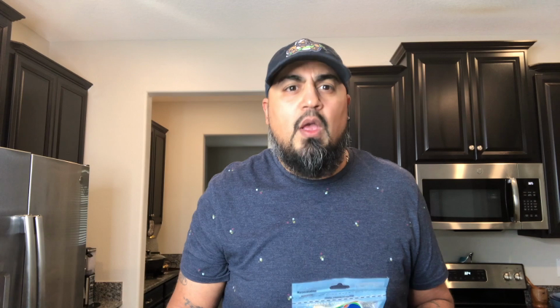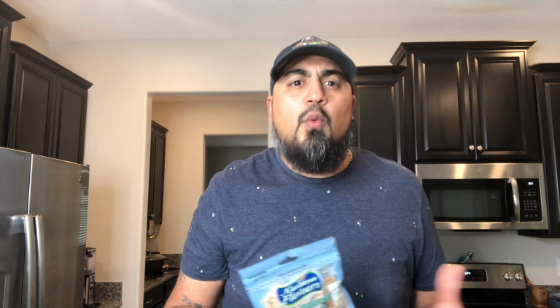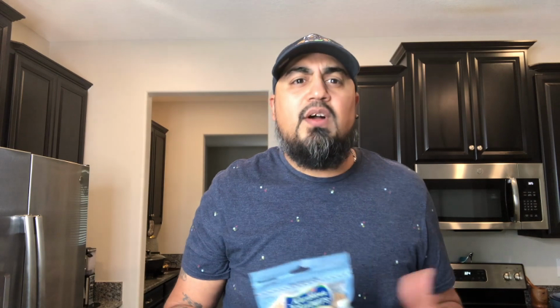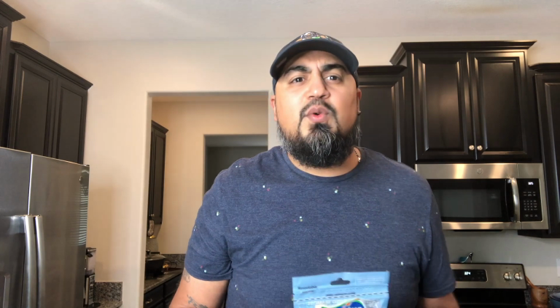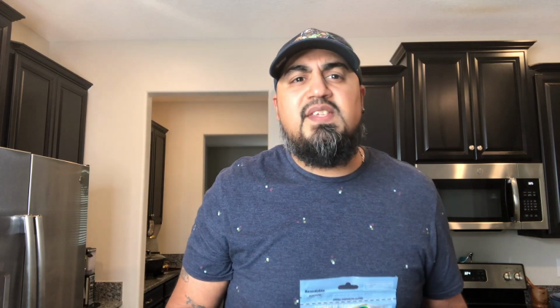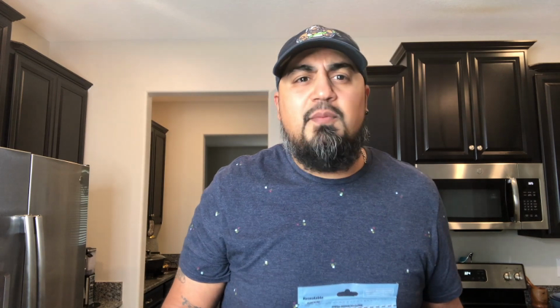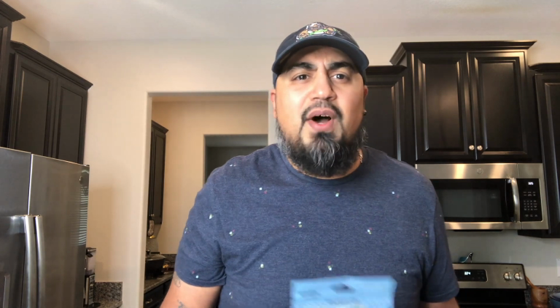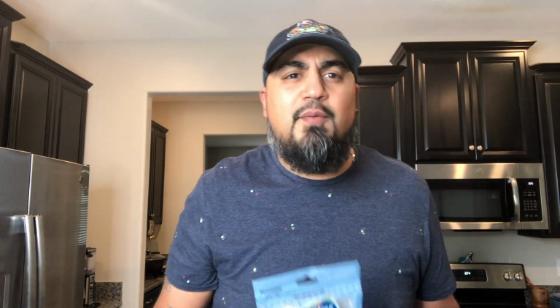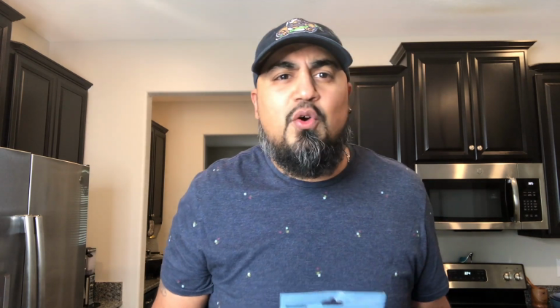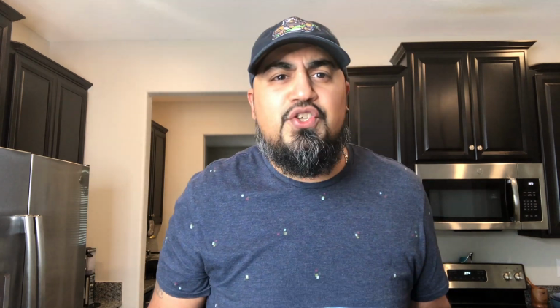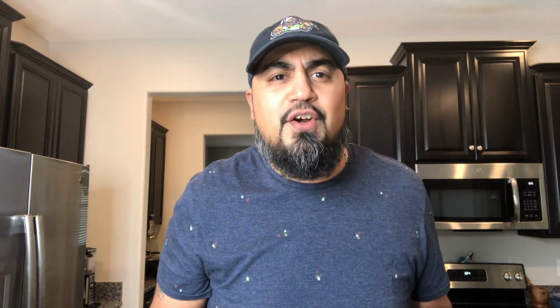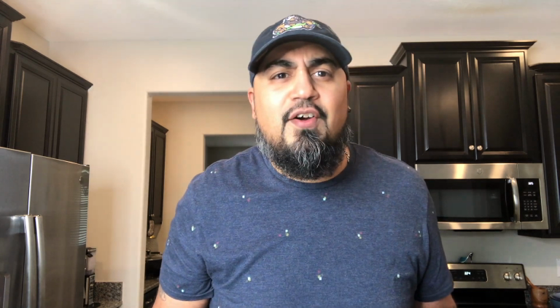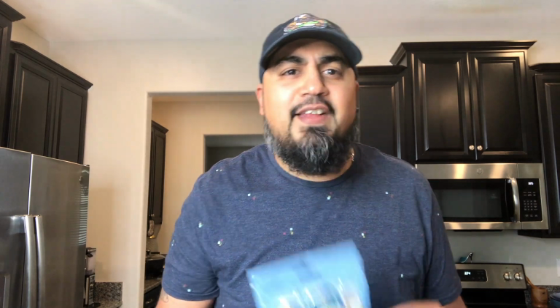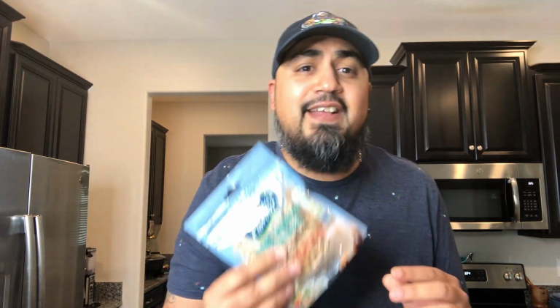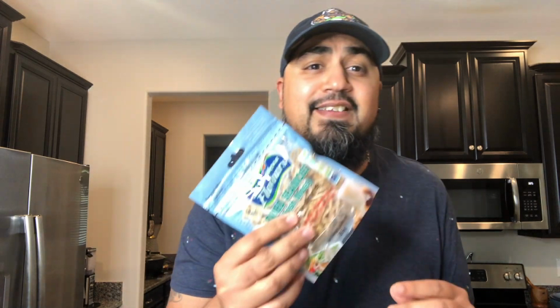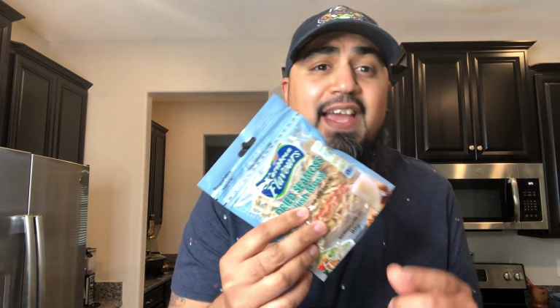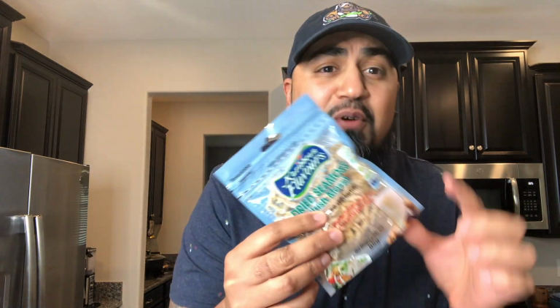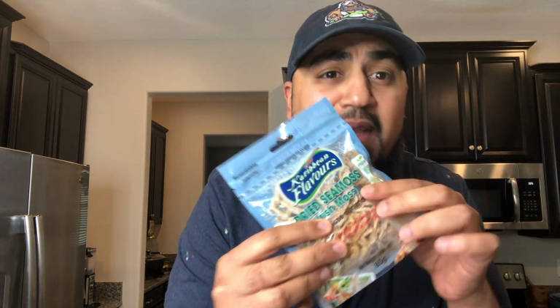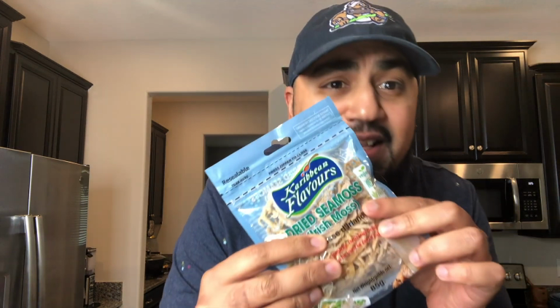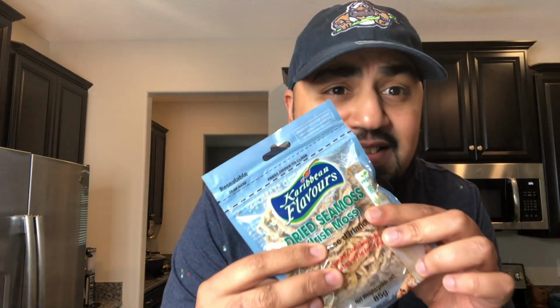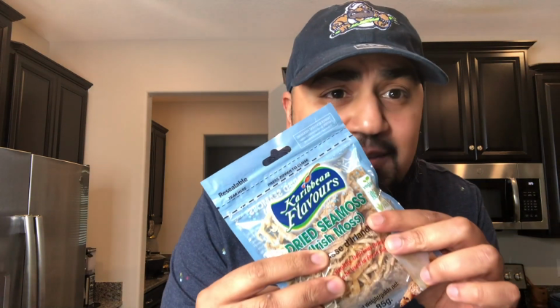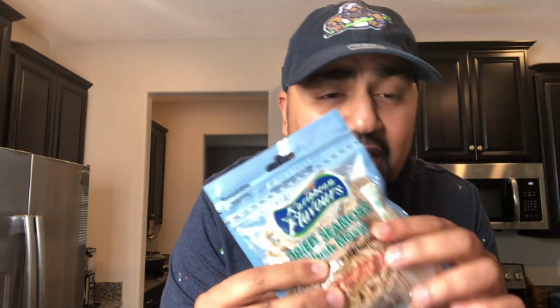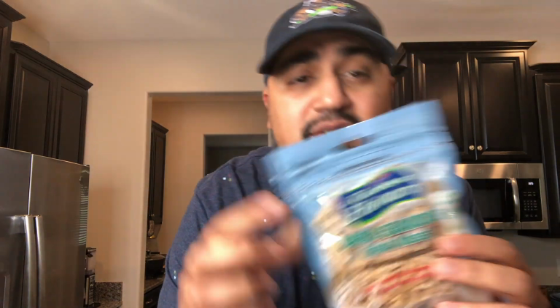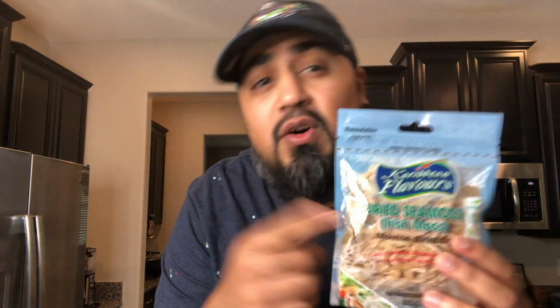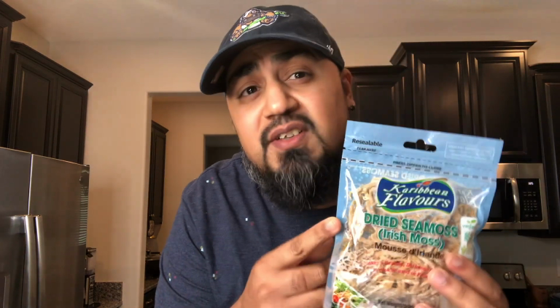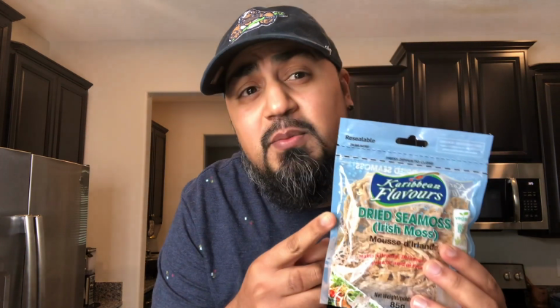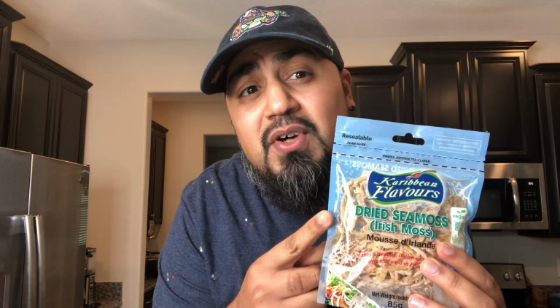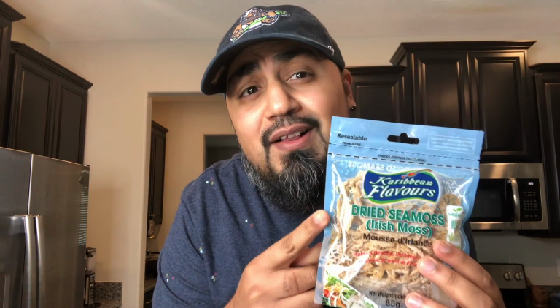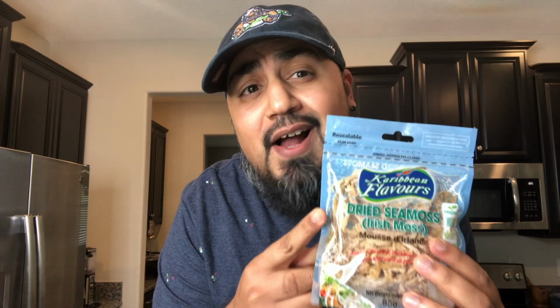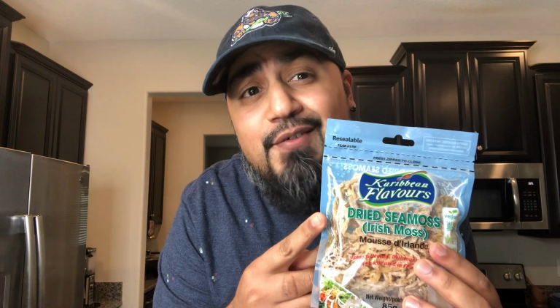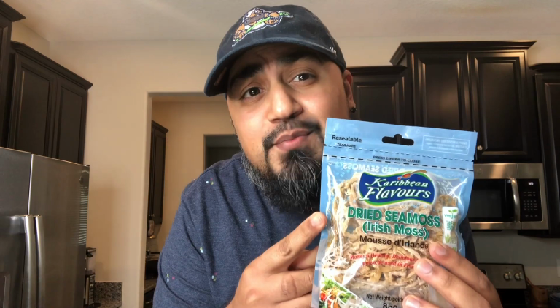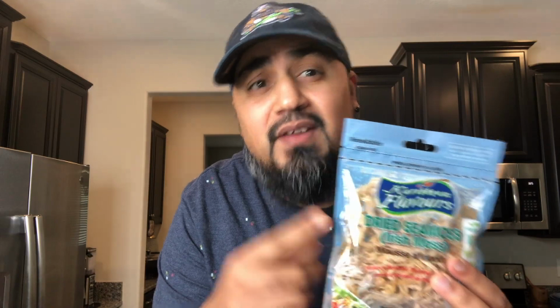Welcome to What's in the Pot. I'm your host Sean Grande and today we're making sea moss, or some people call it Irish moss.